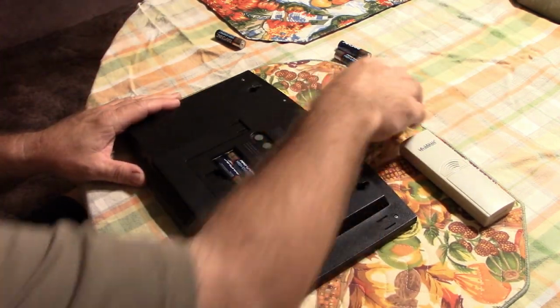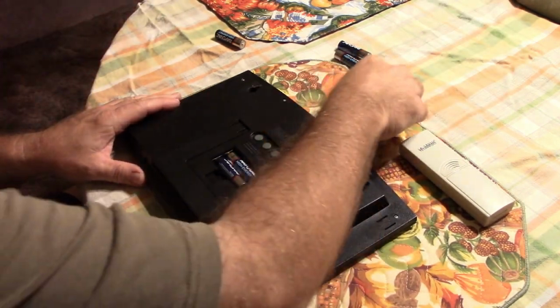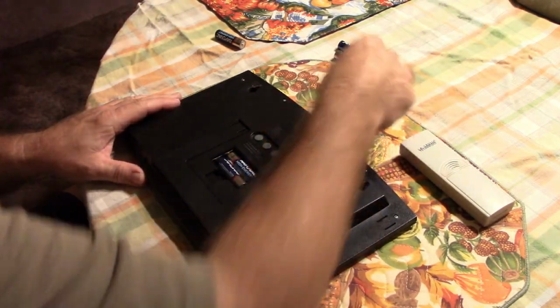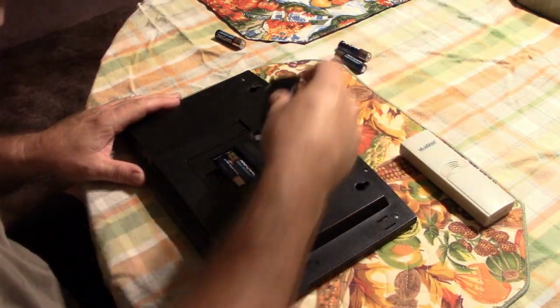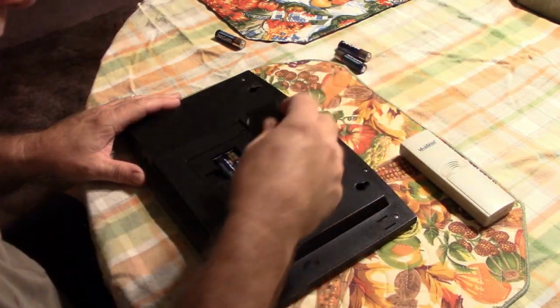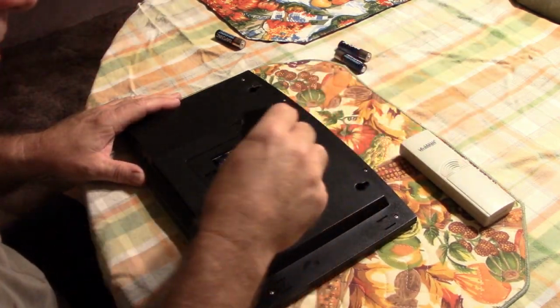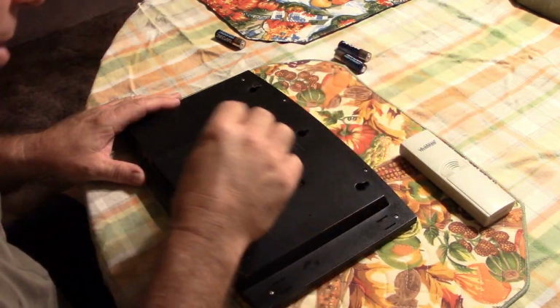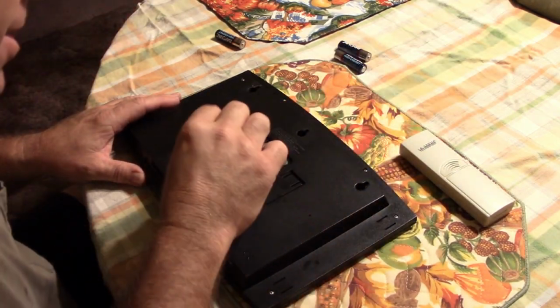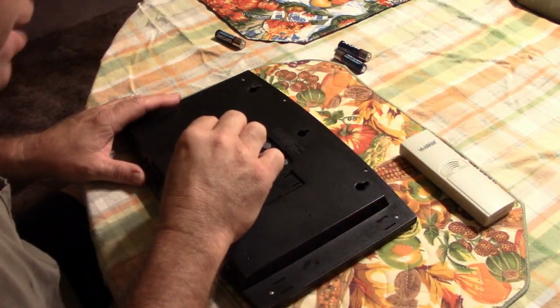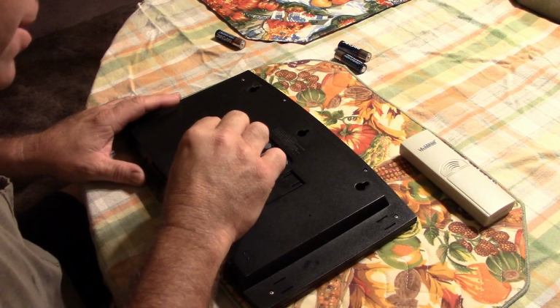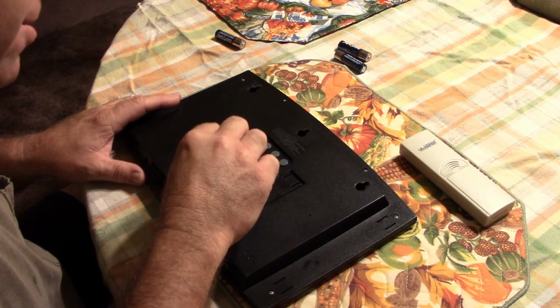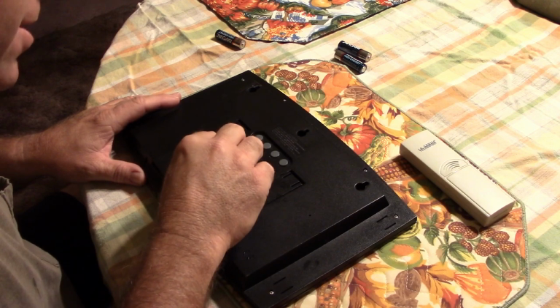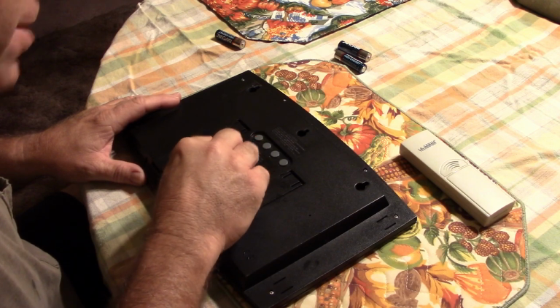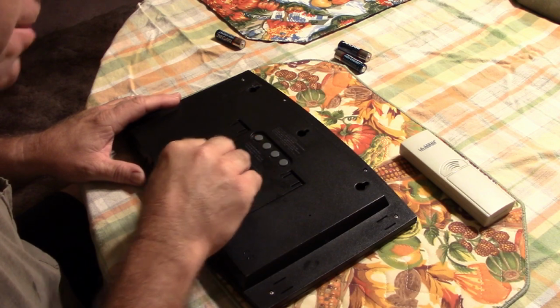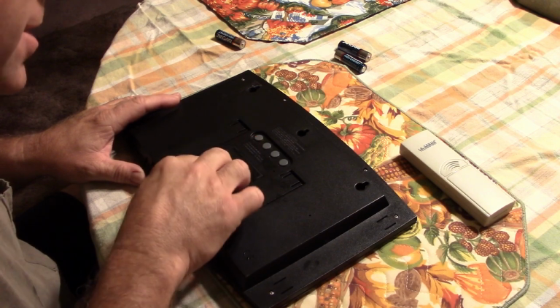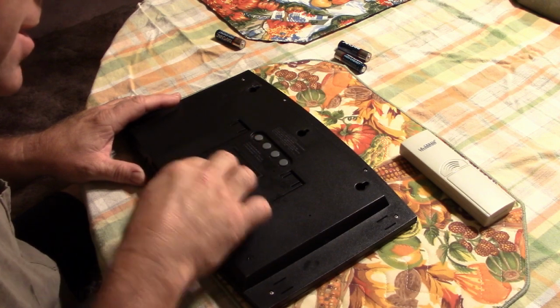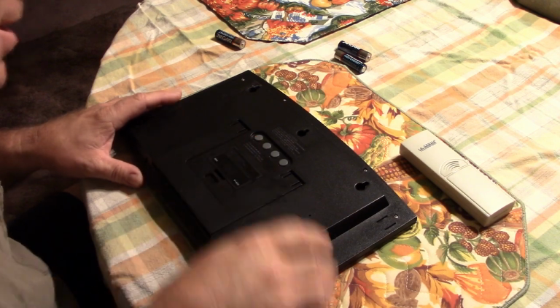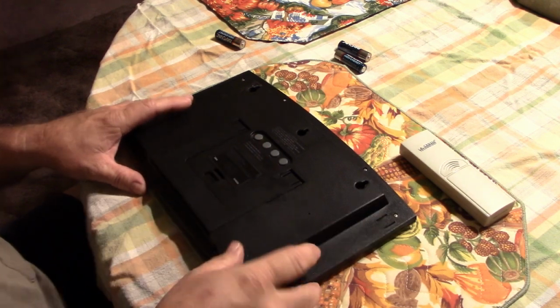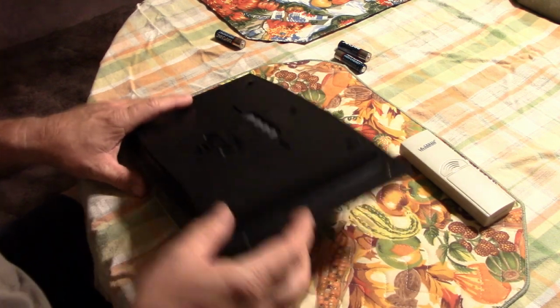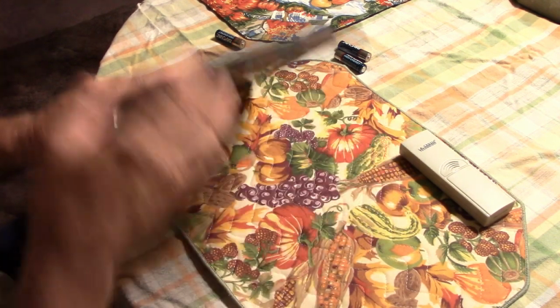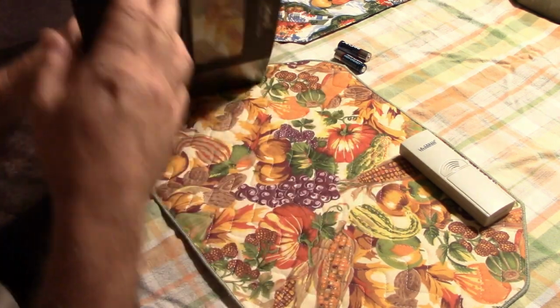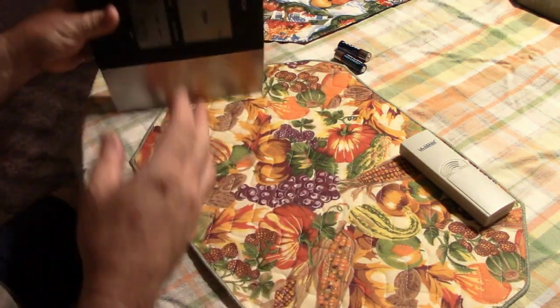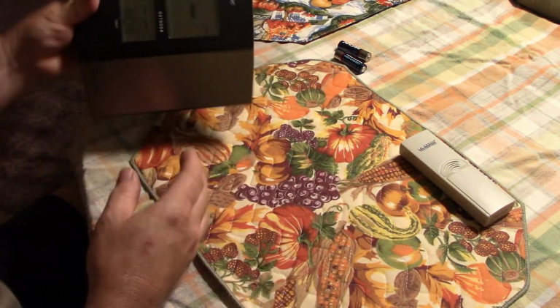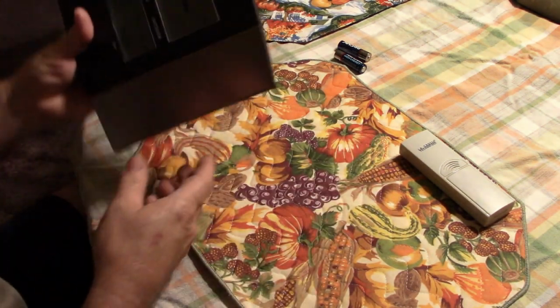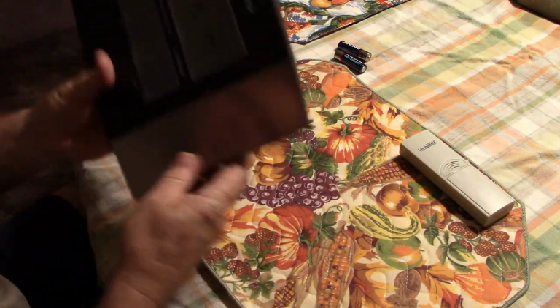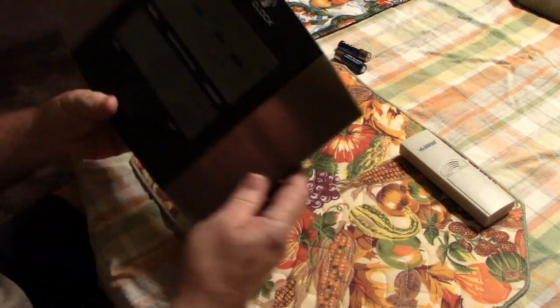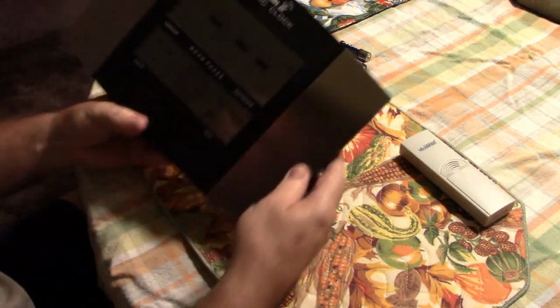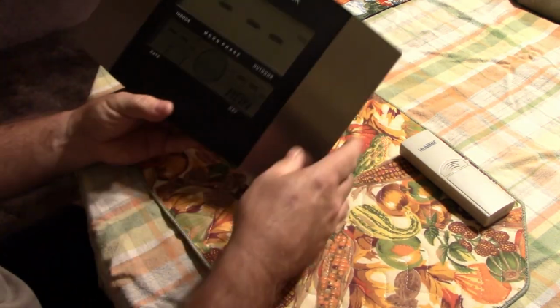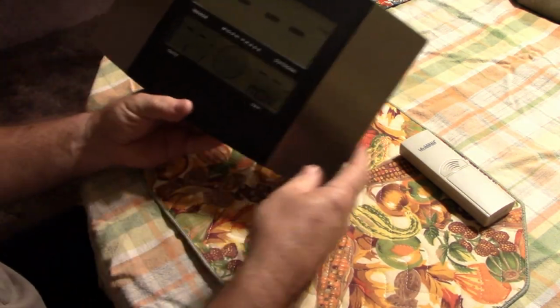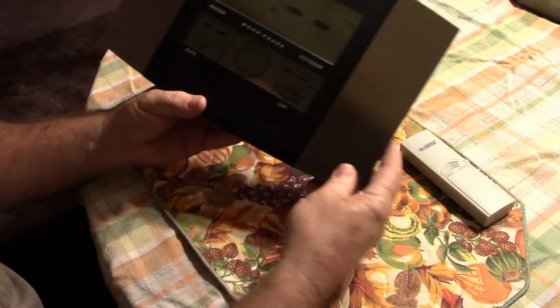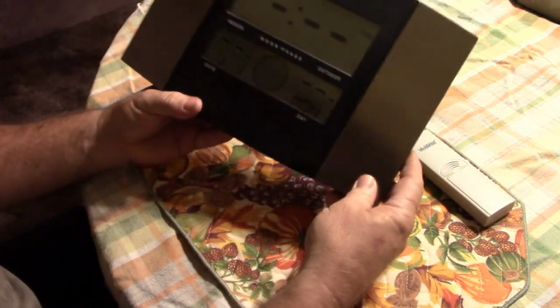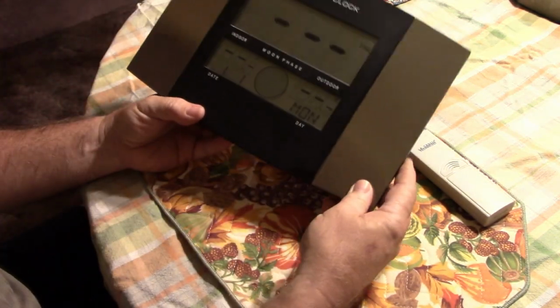Let's see if it powered up. Oh, it beeped. I don't ever remember it doing that, but I guess it did.